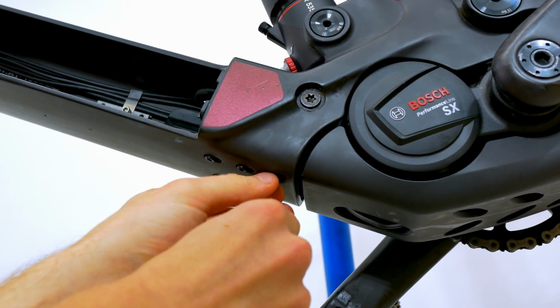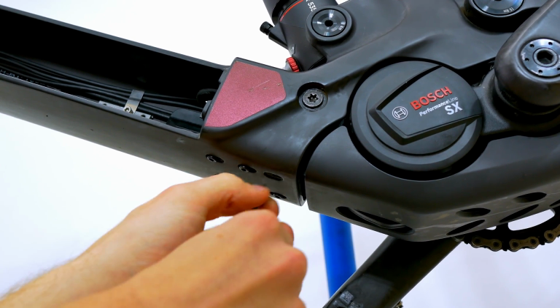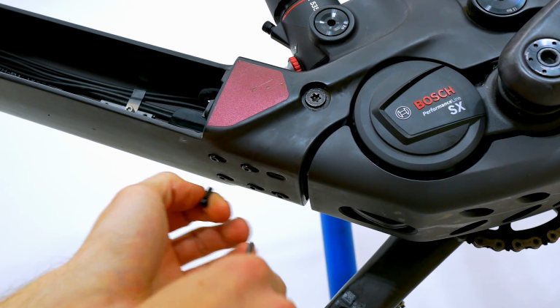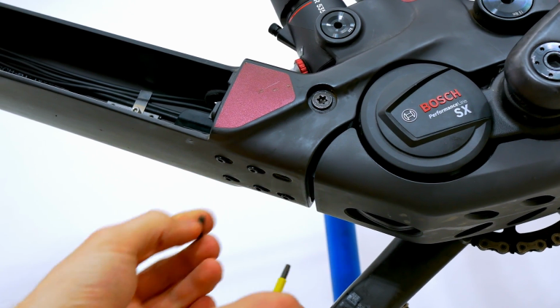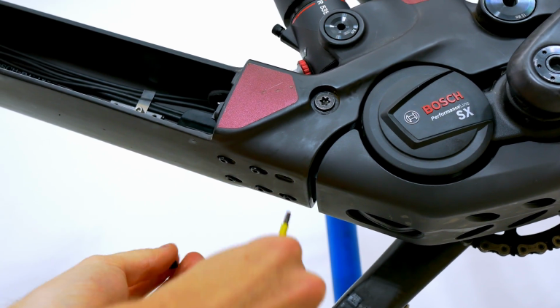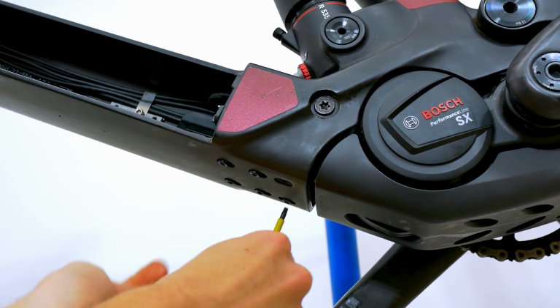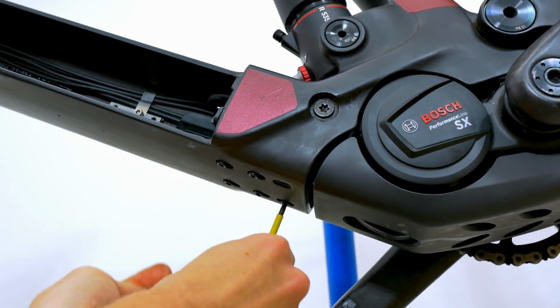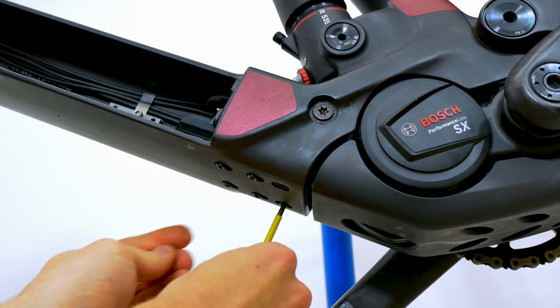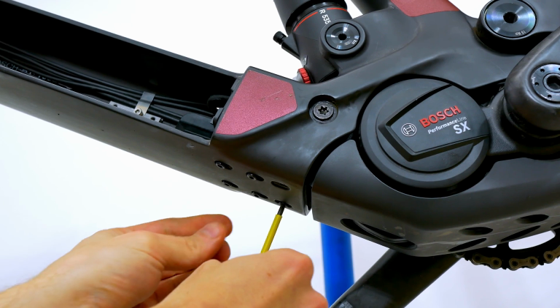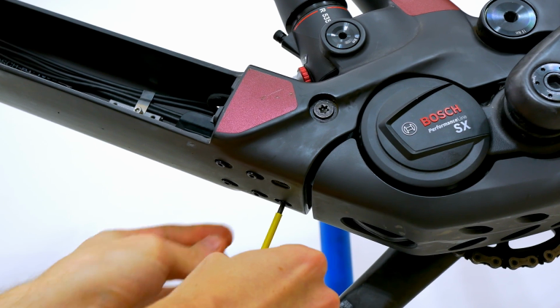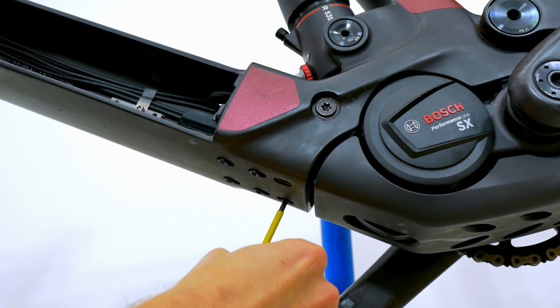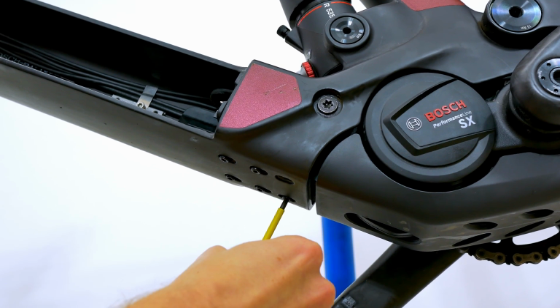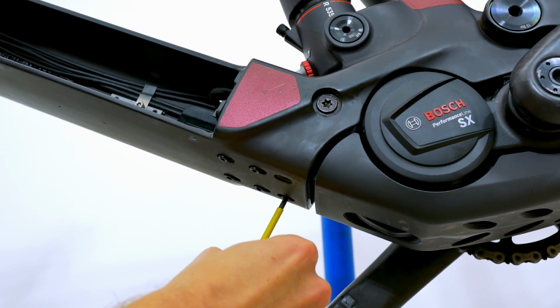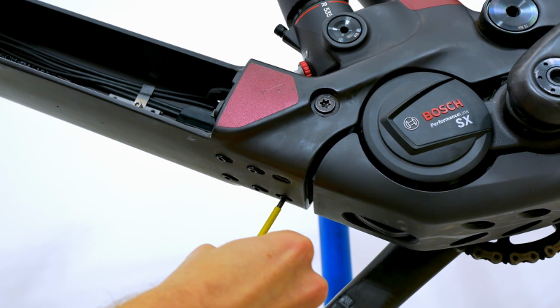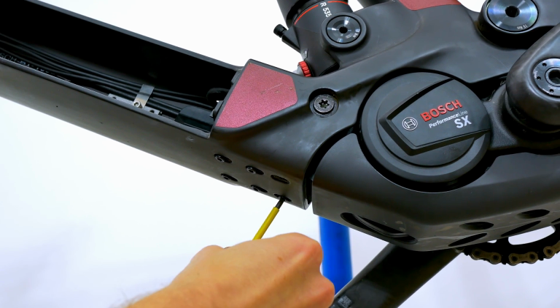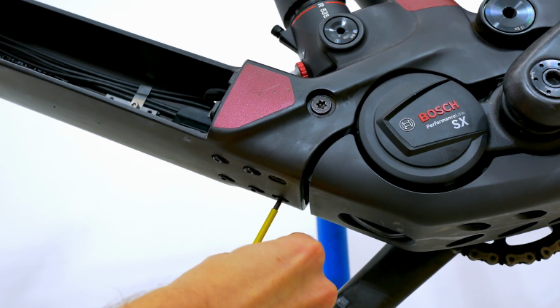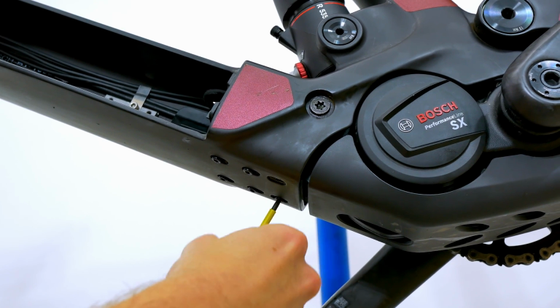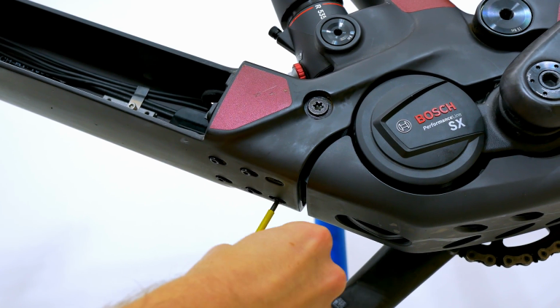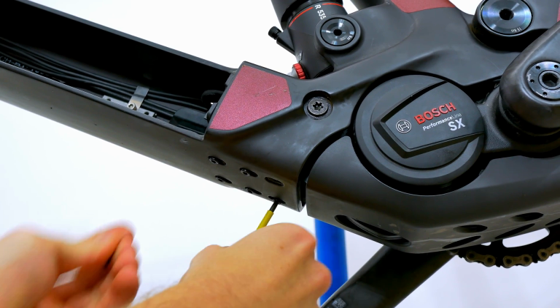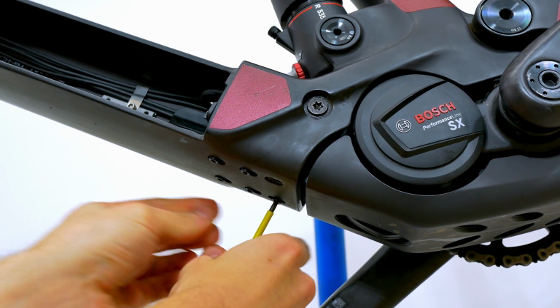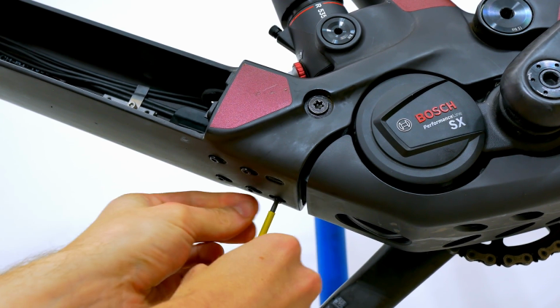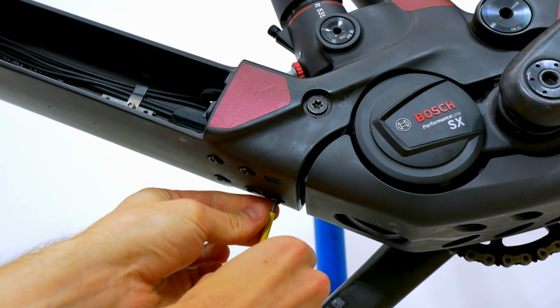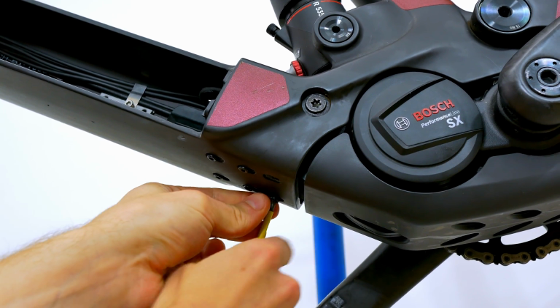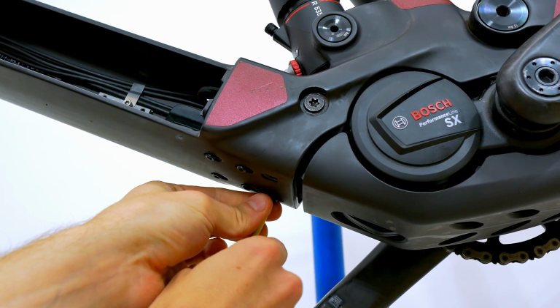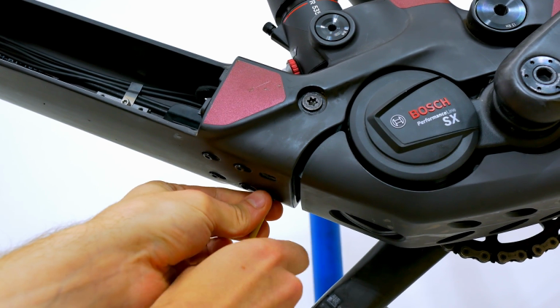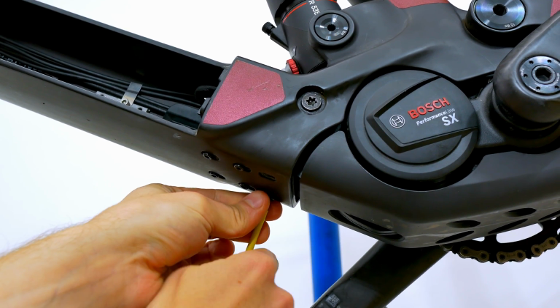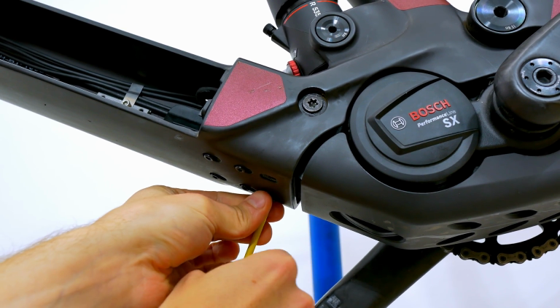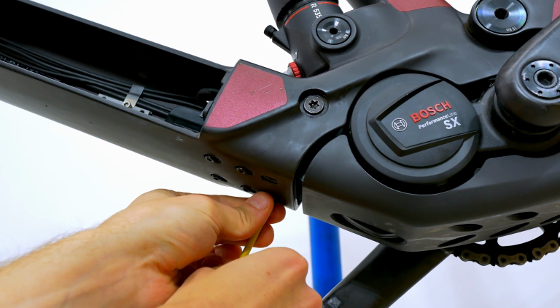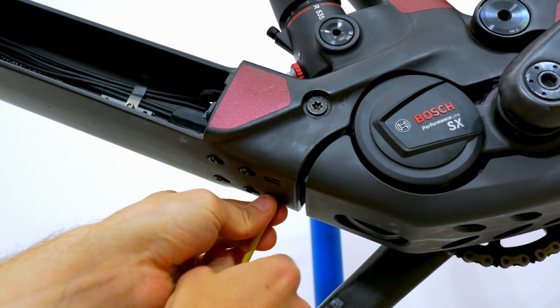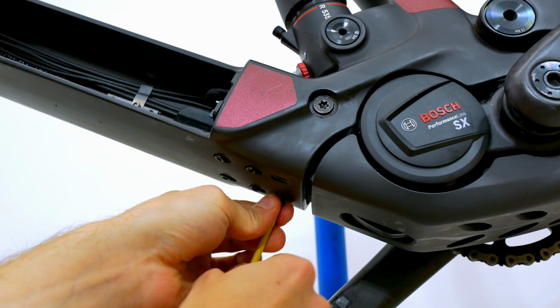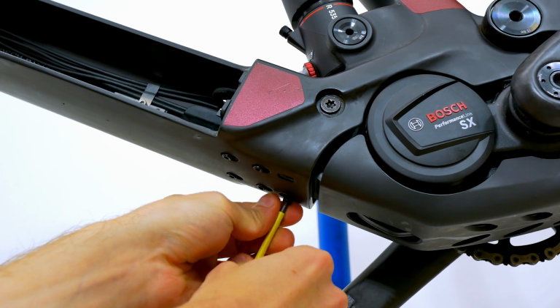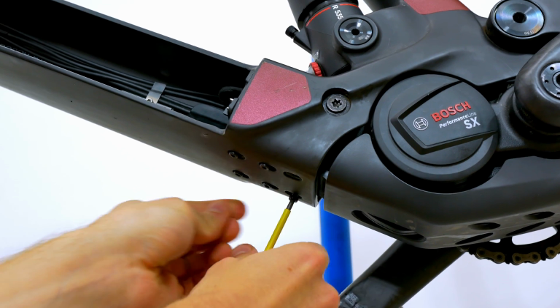As always, keep all the screws in a safe place, so that we can put everything back together again at the end without any problems.